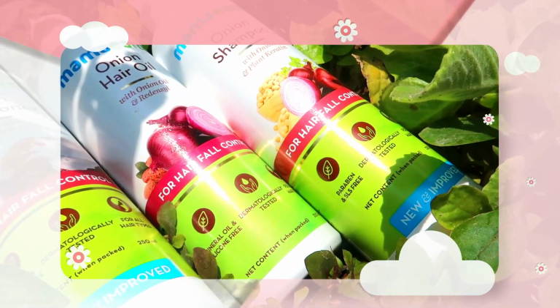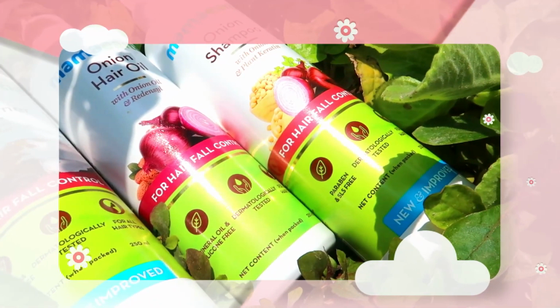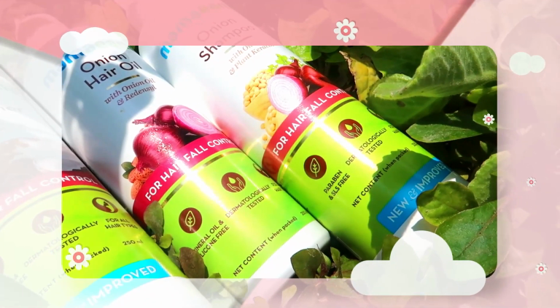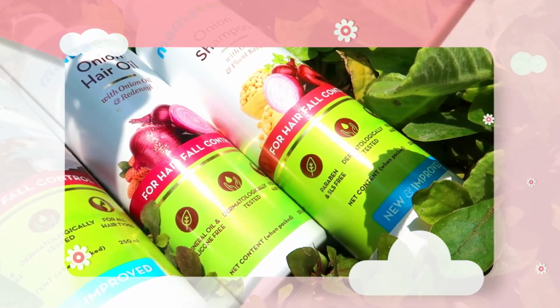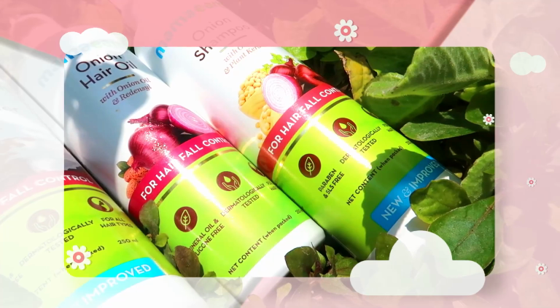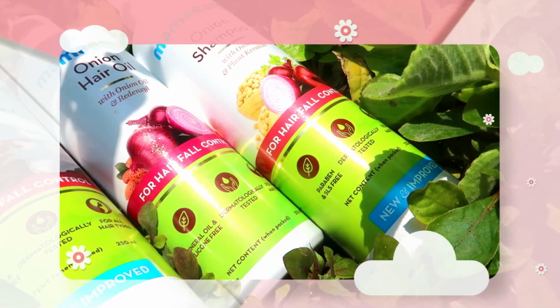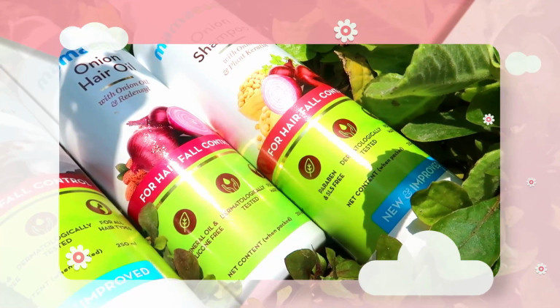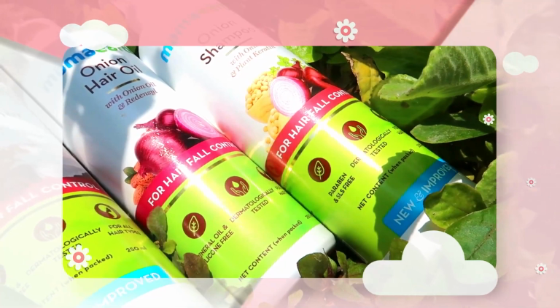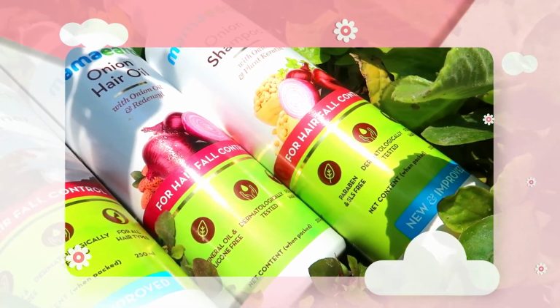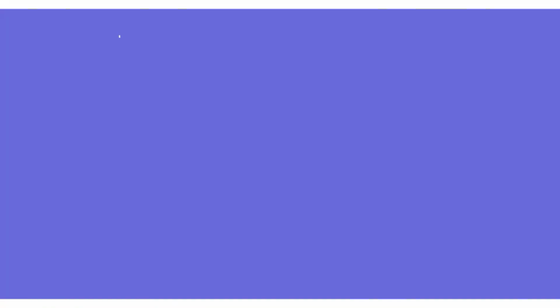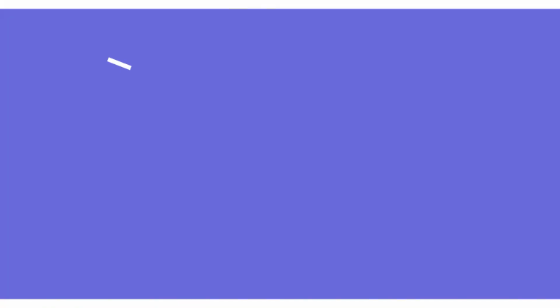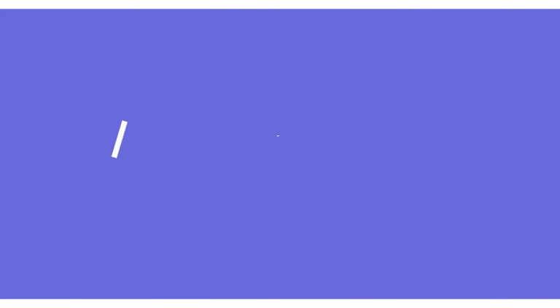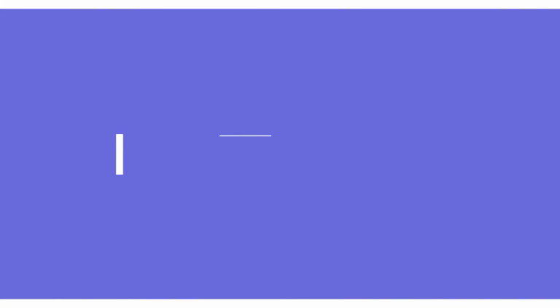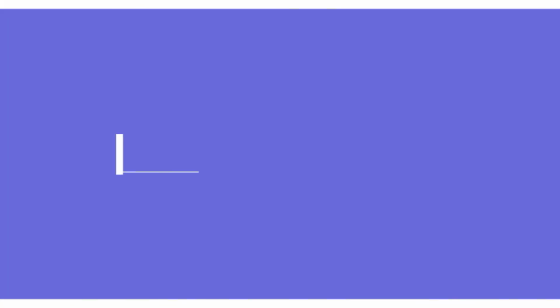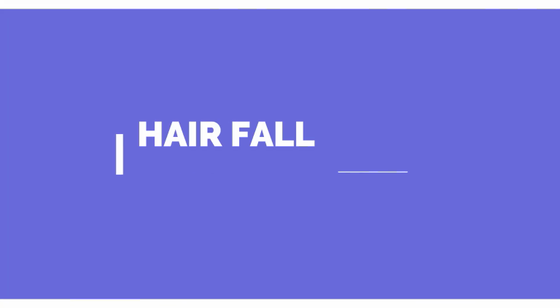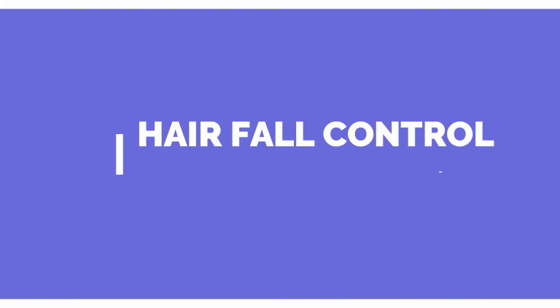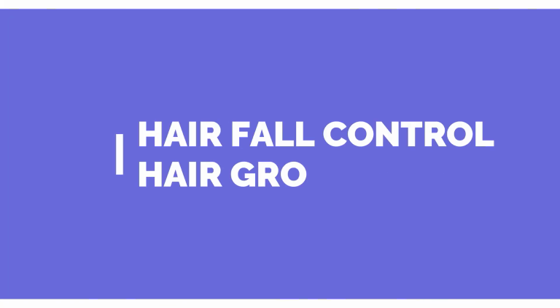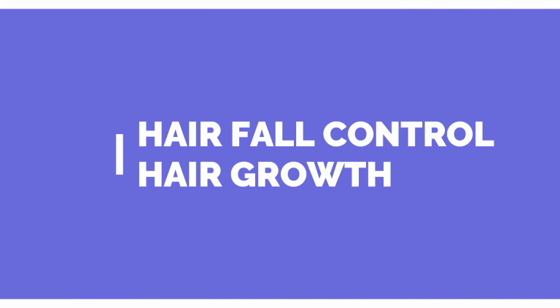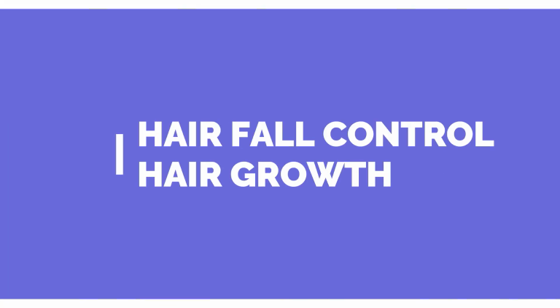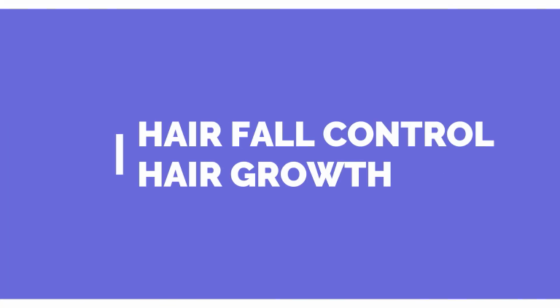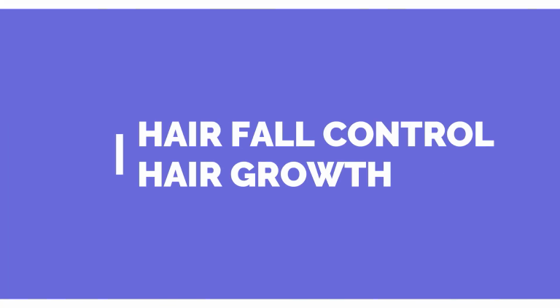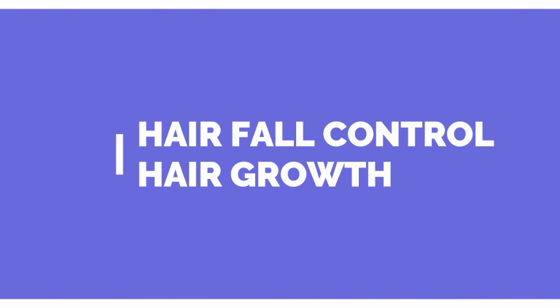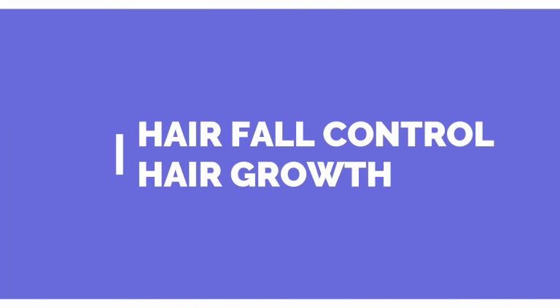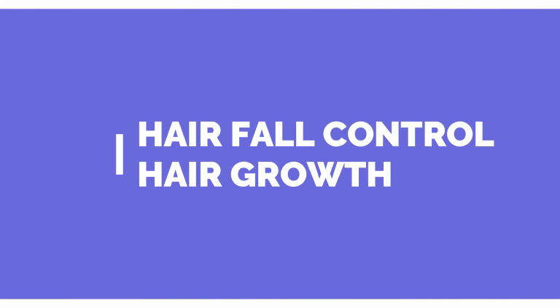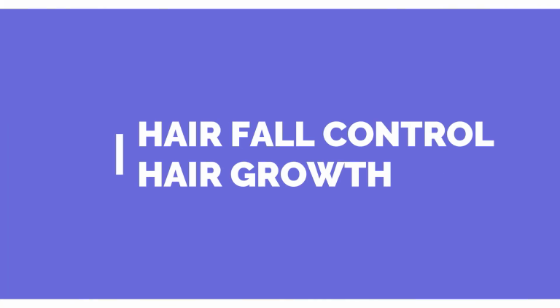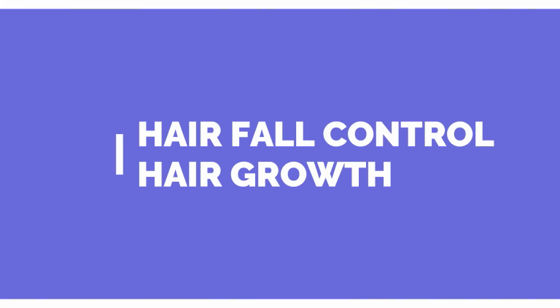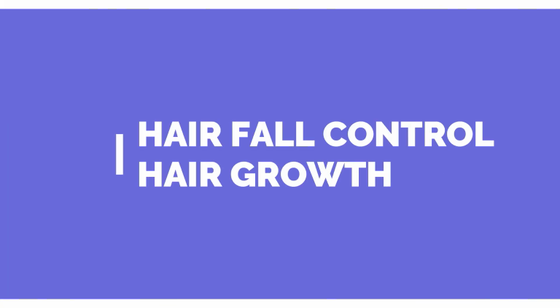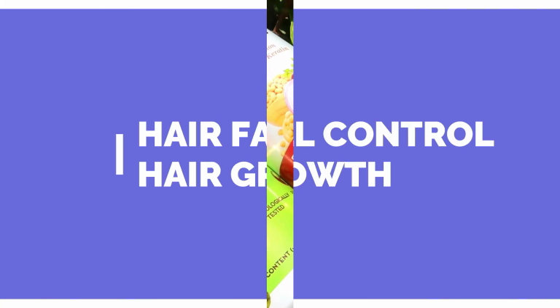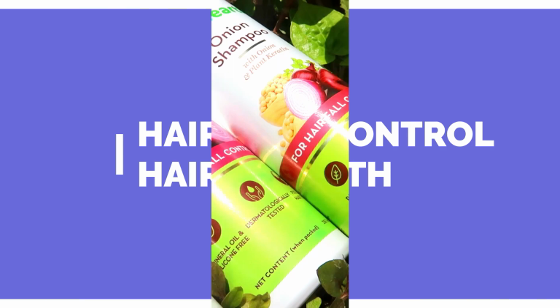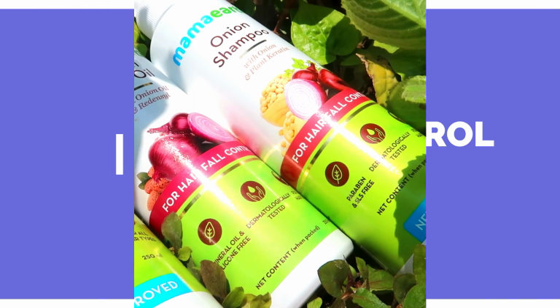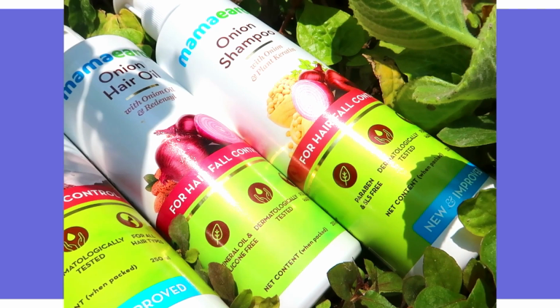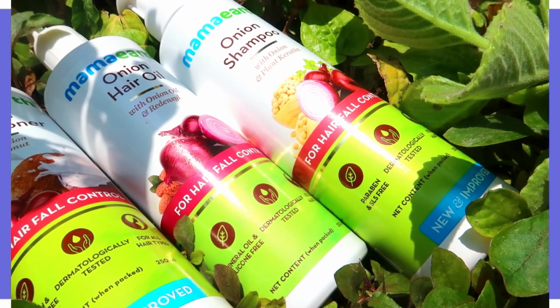The onion range is special to control hair fall. The hair will help. First, we will start with the shampoo.